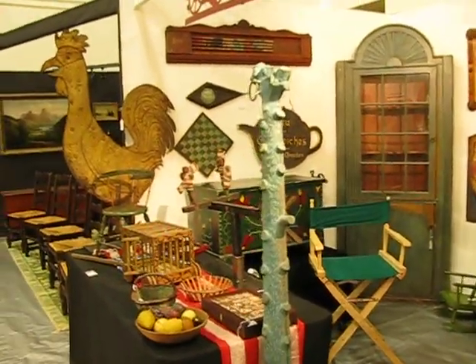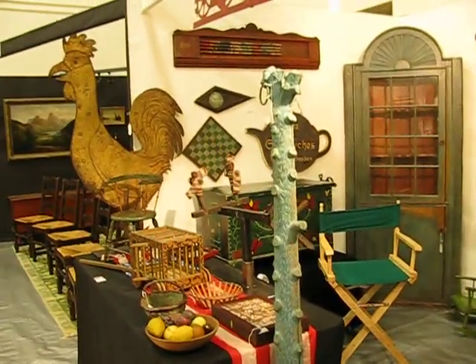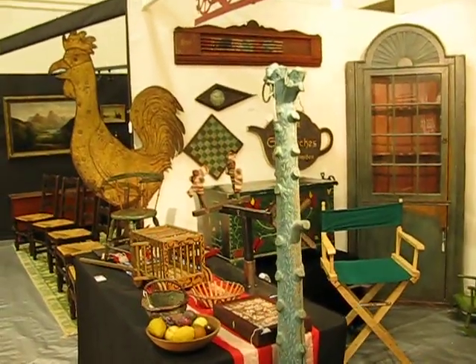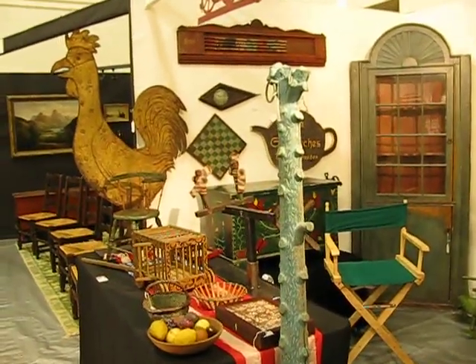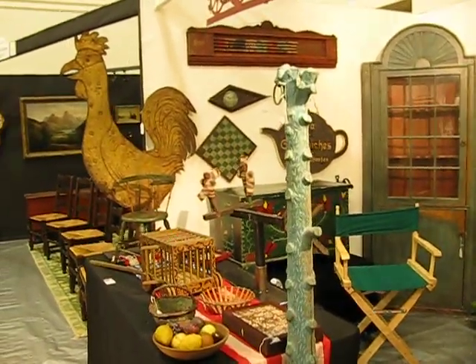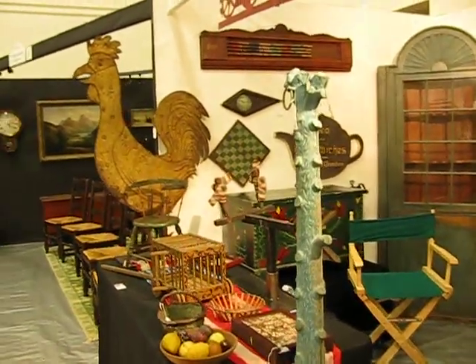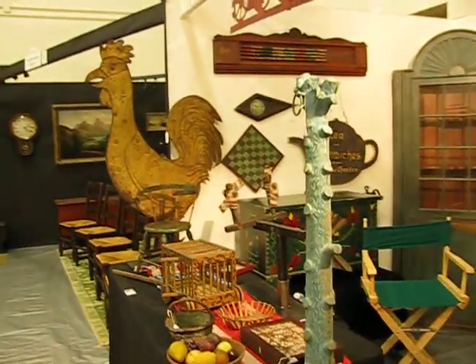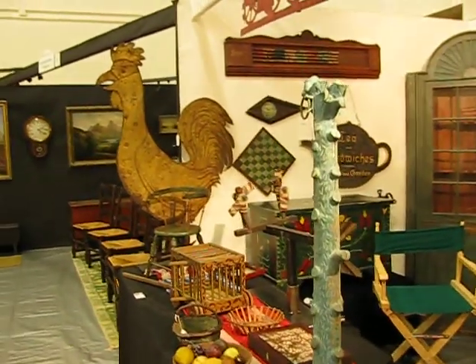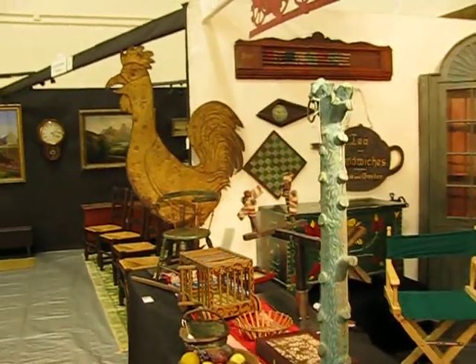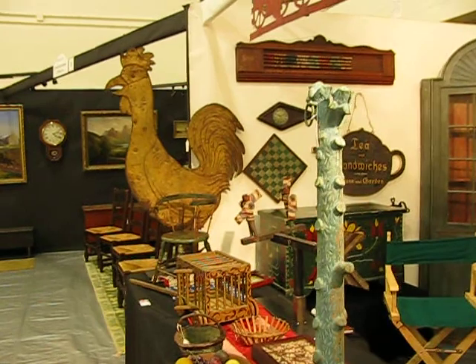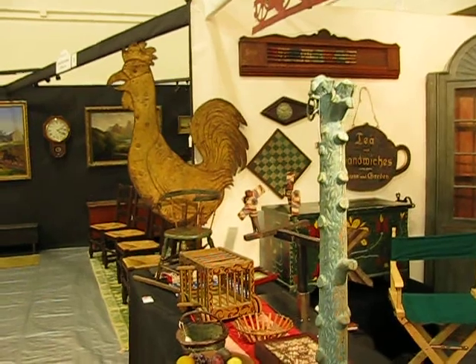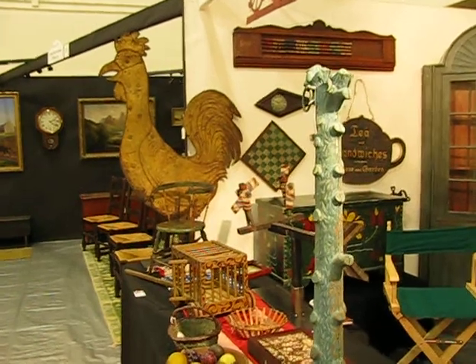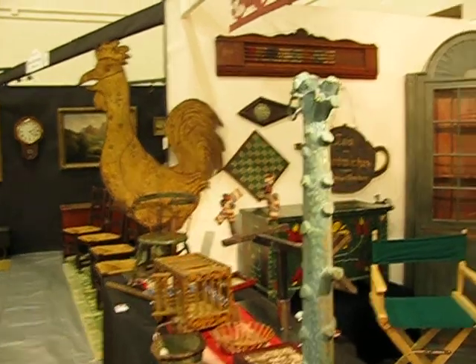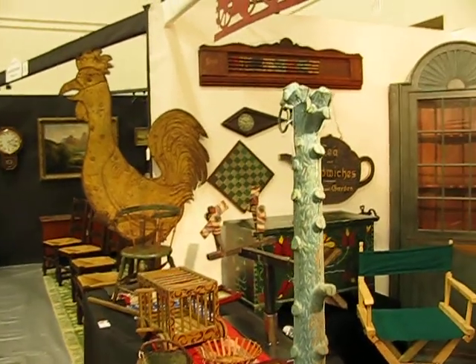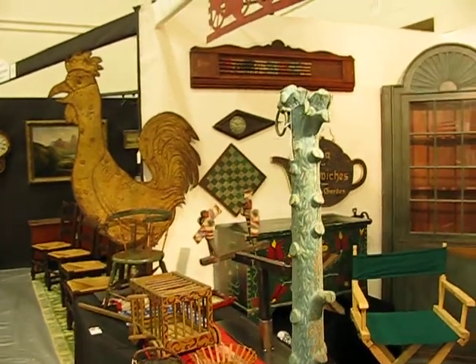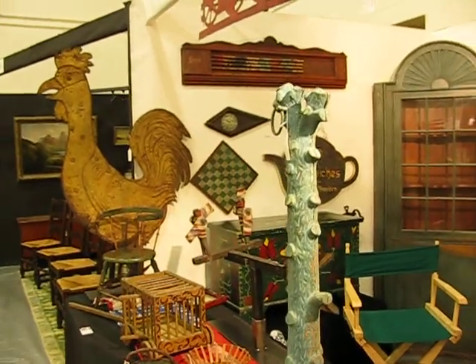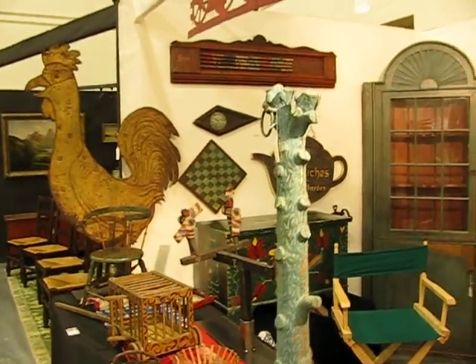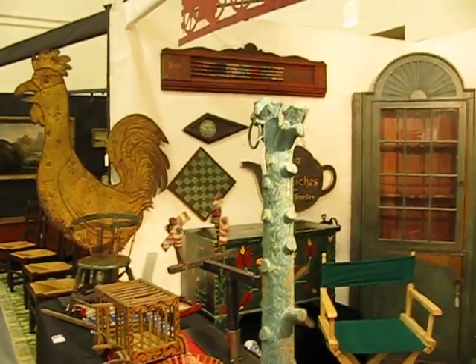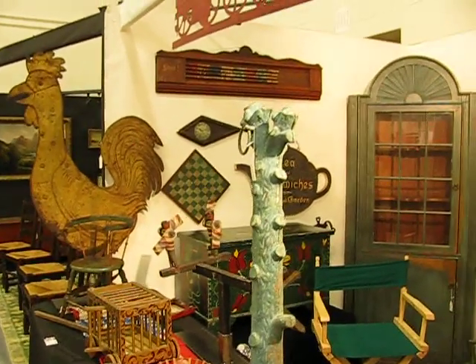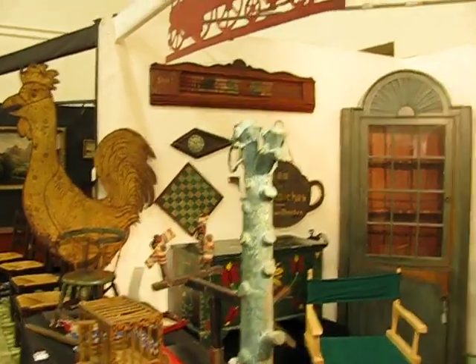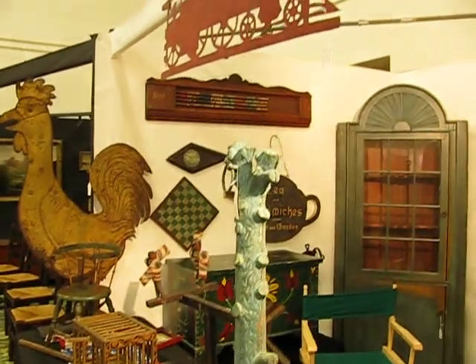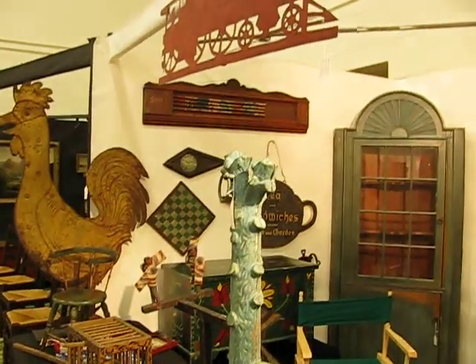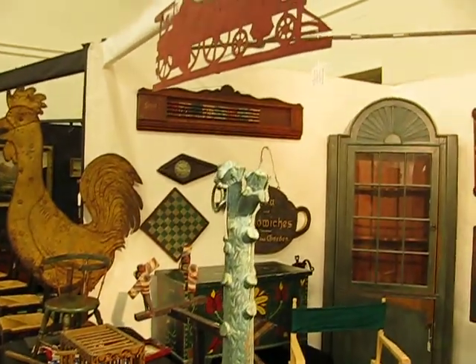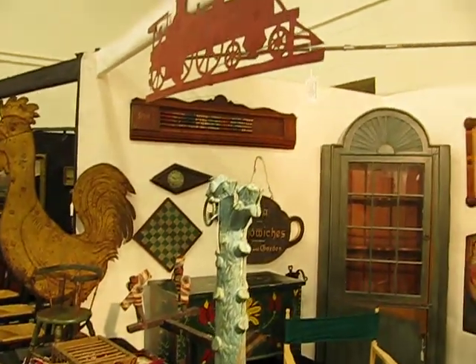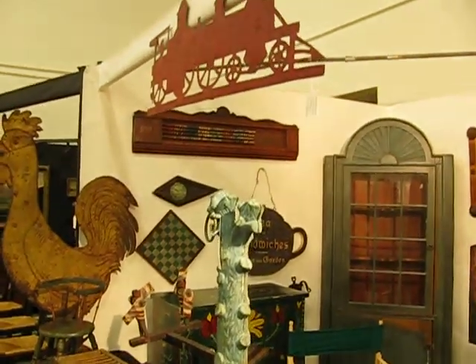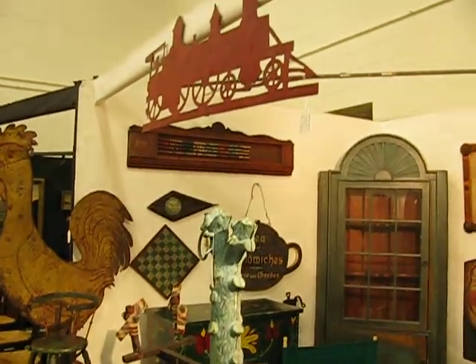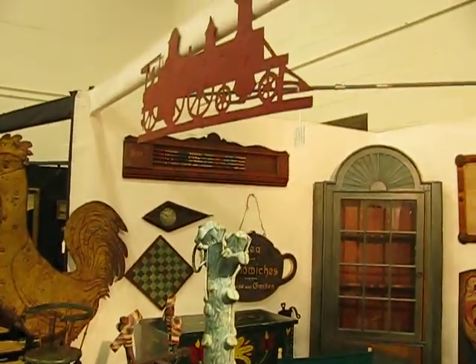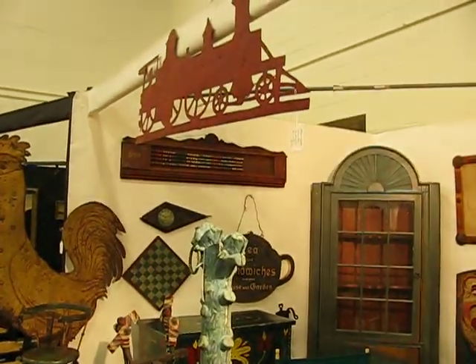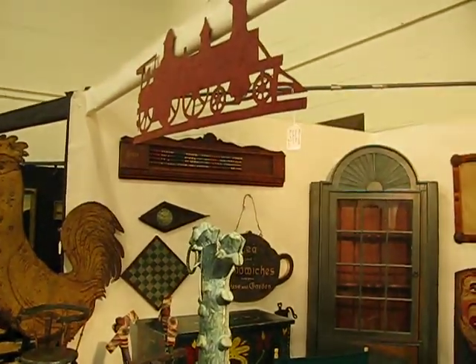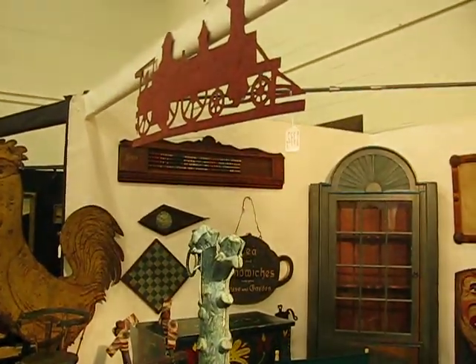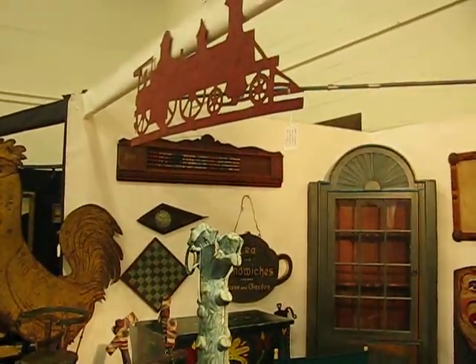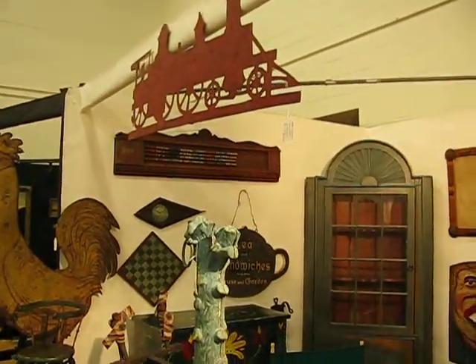Rudy the rooster weathervane, came out of Long Island. Another train weathervane.